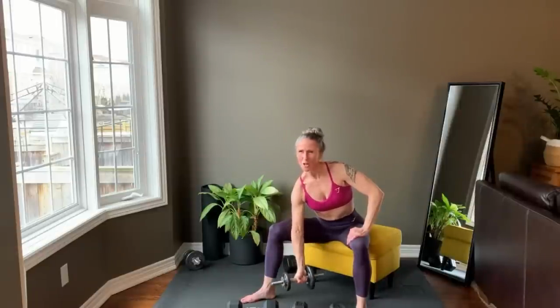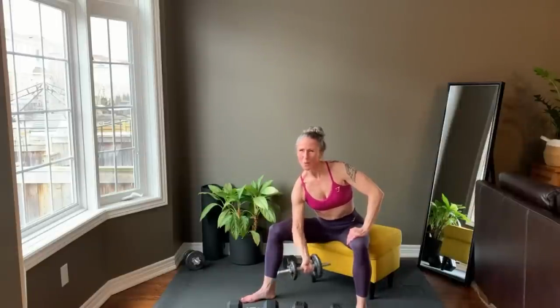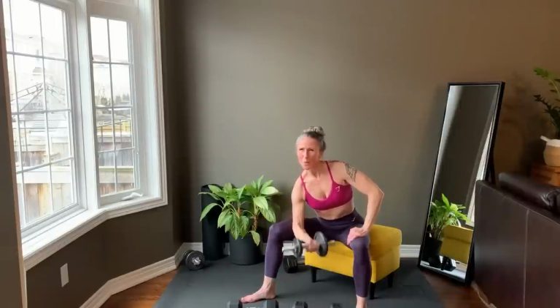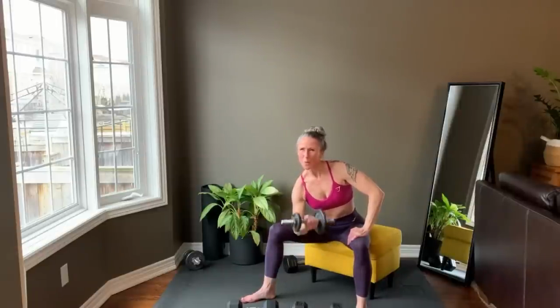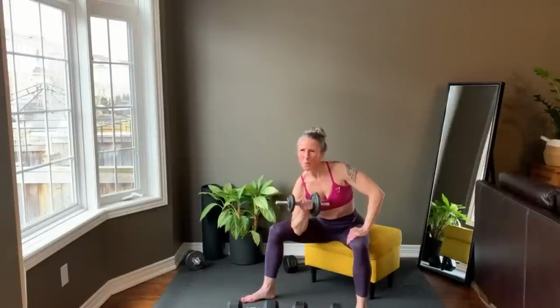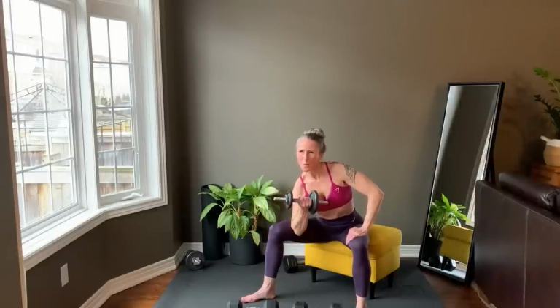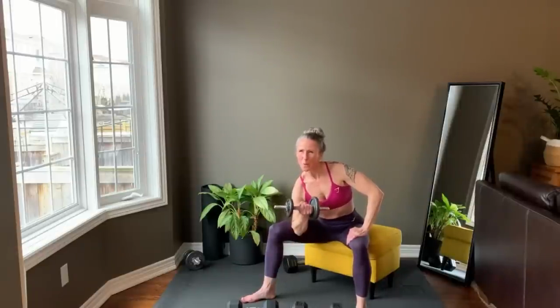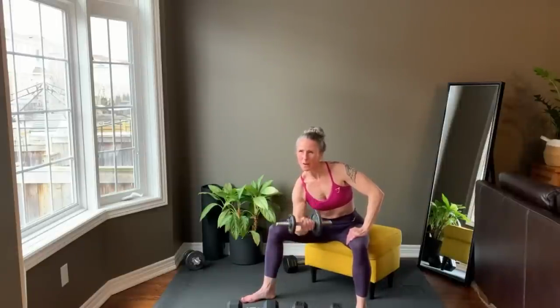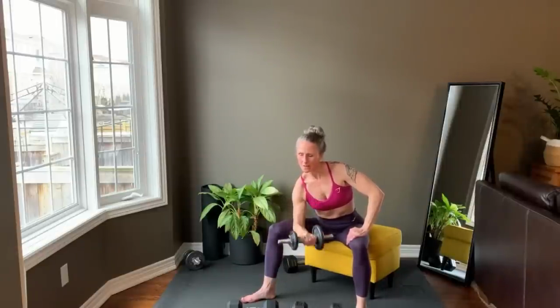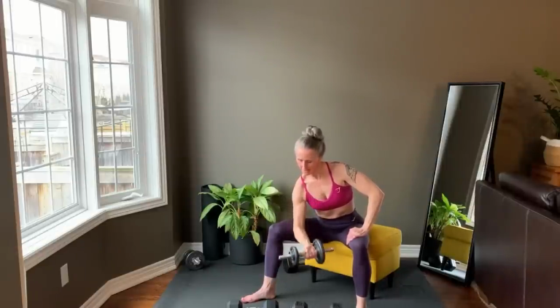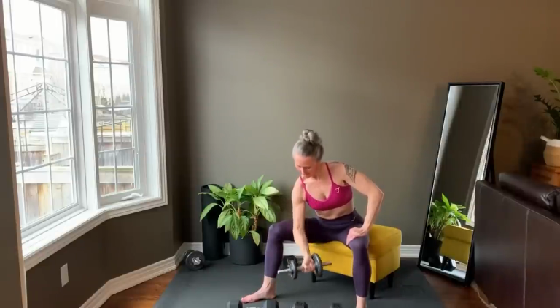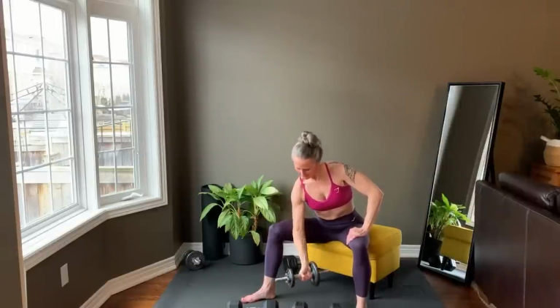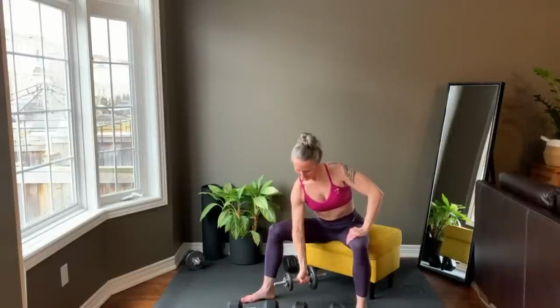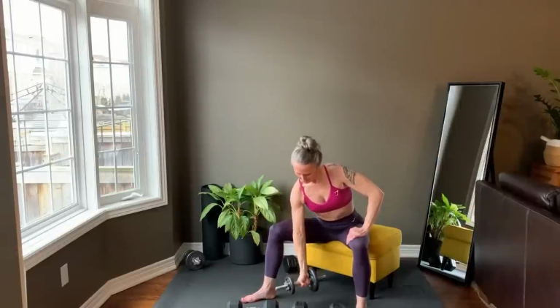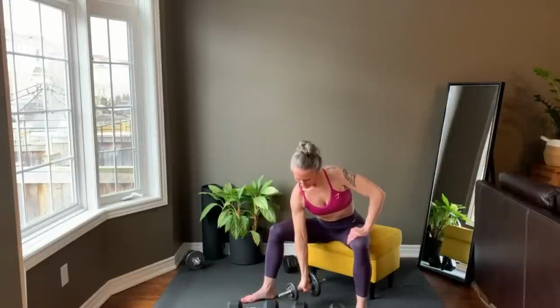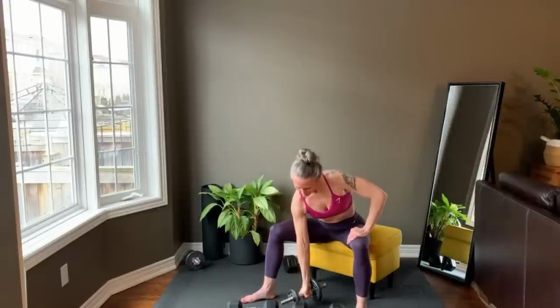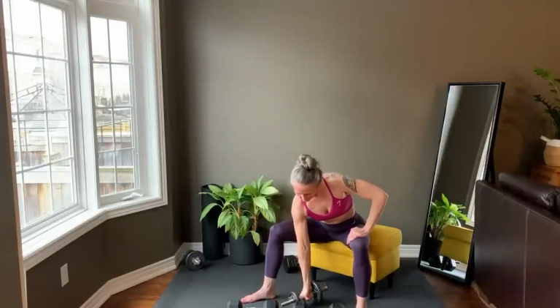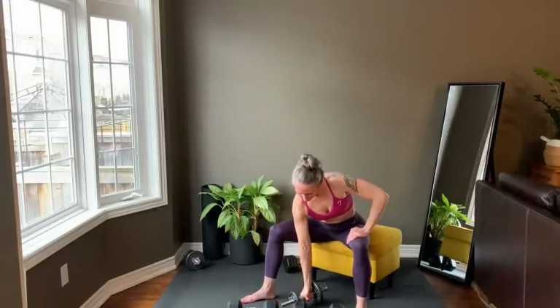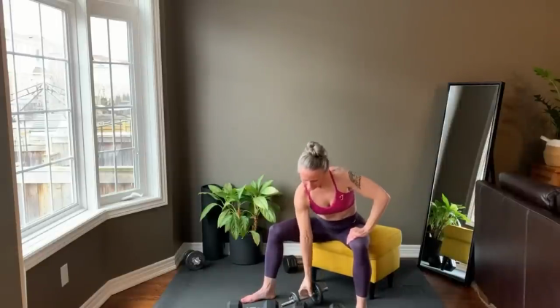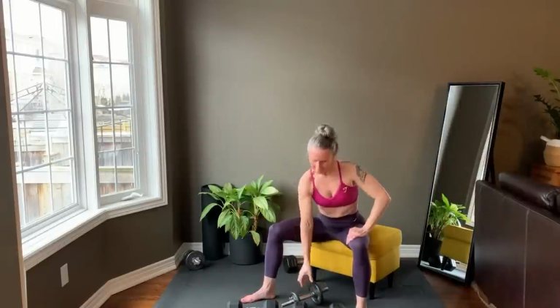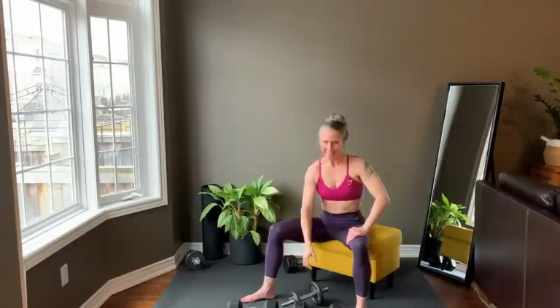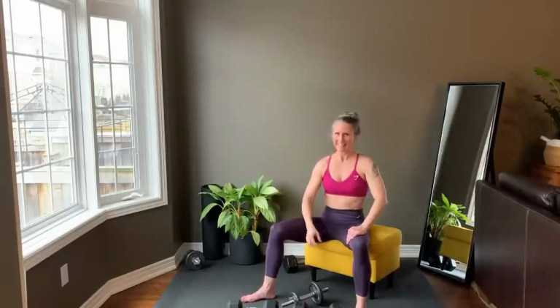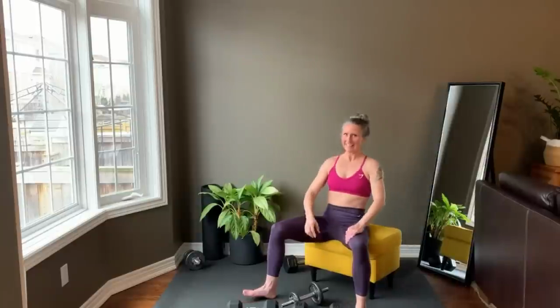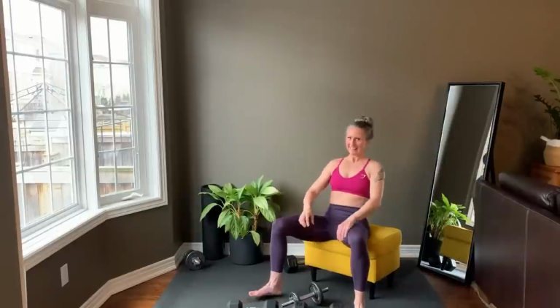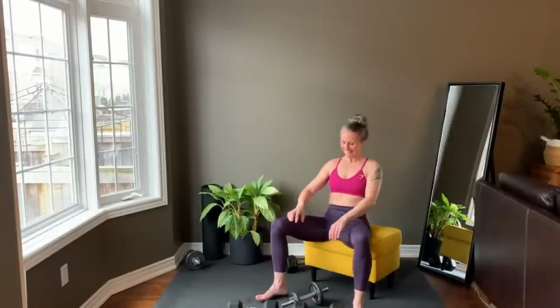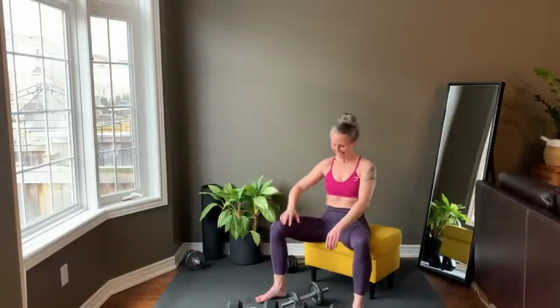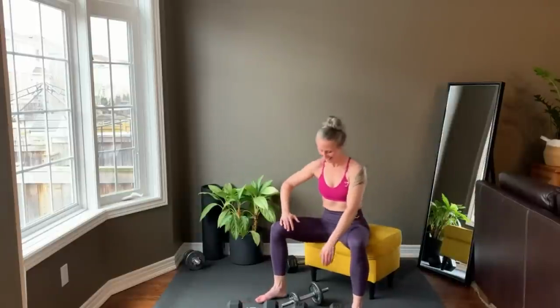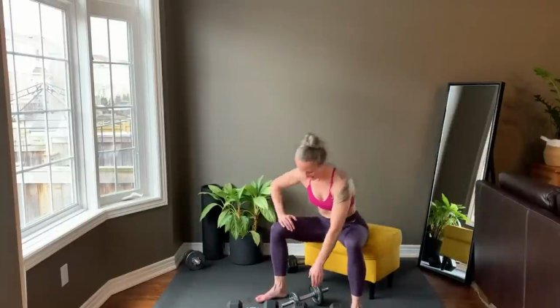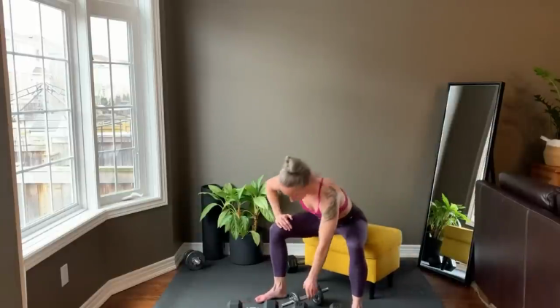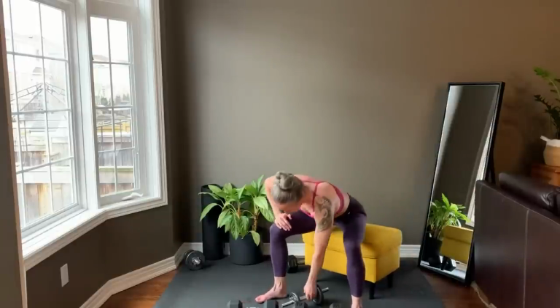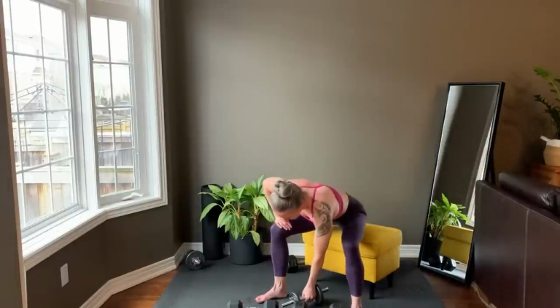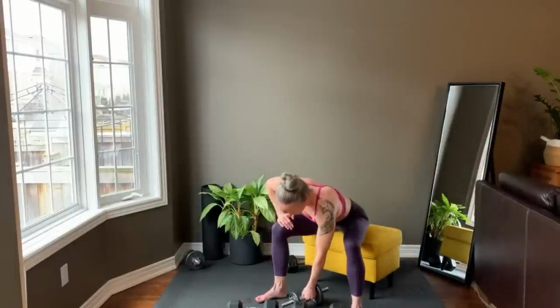Last rep and set your weight down. Switch to the other side.